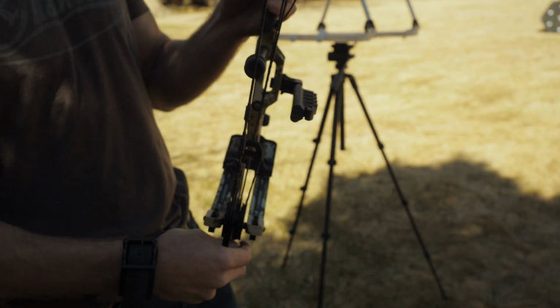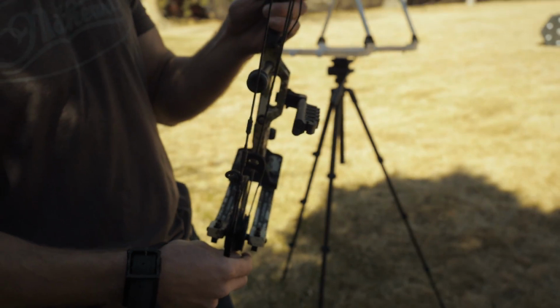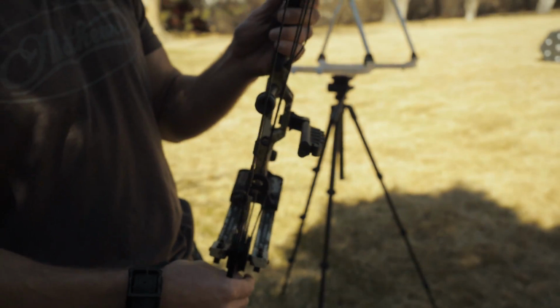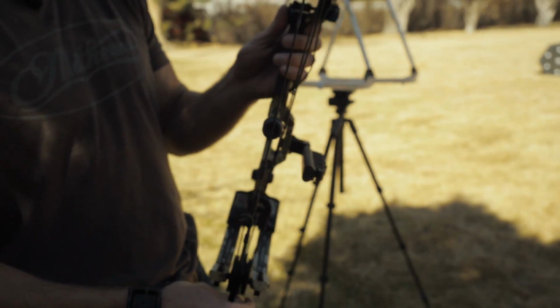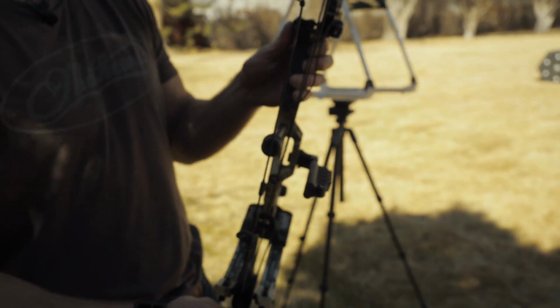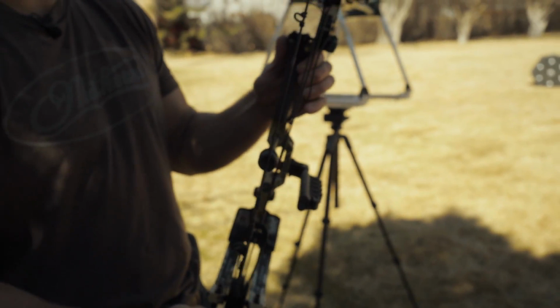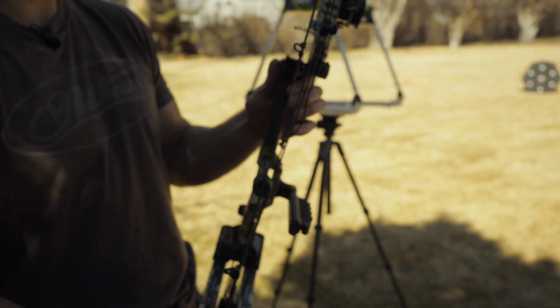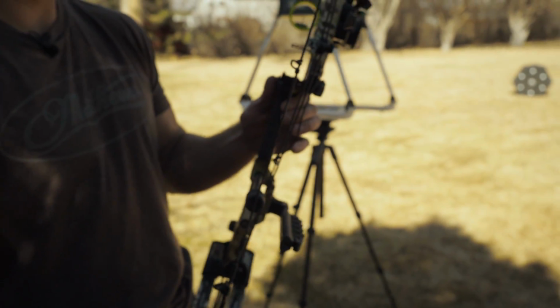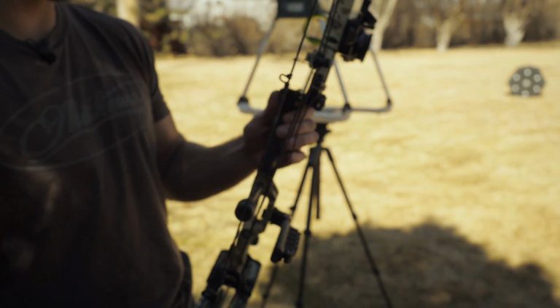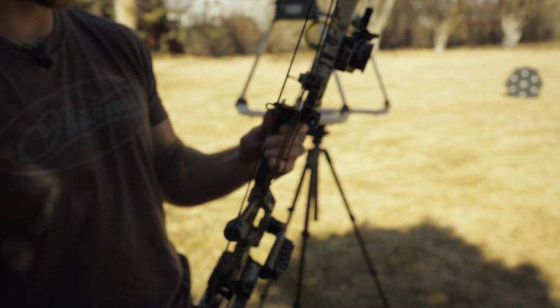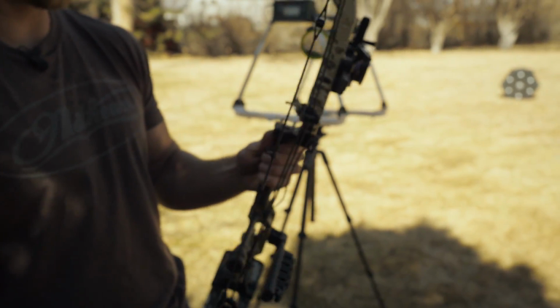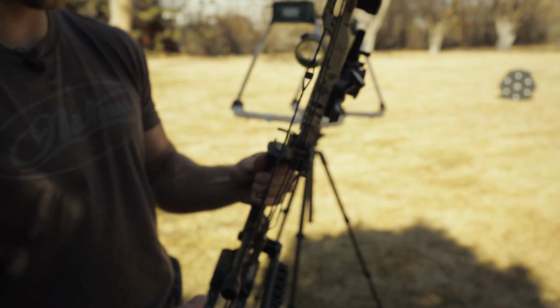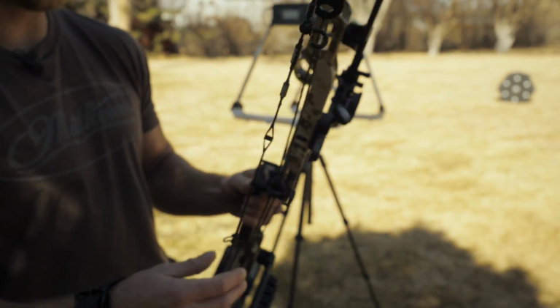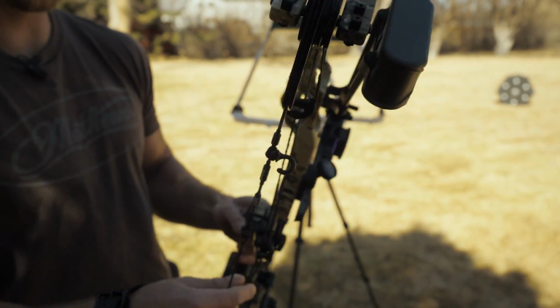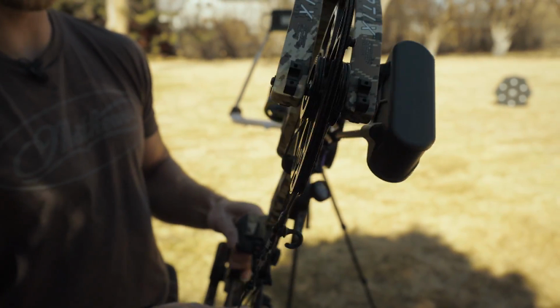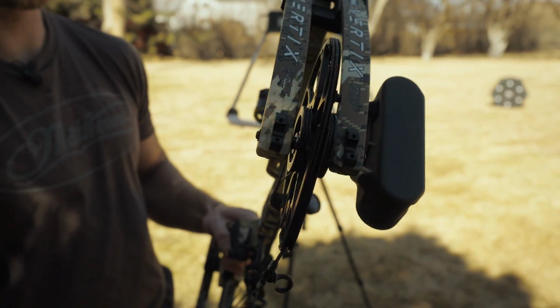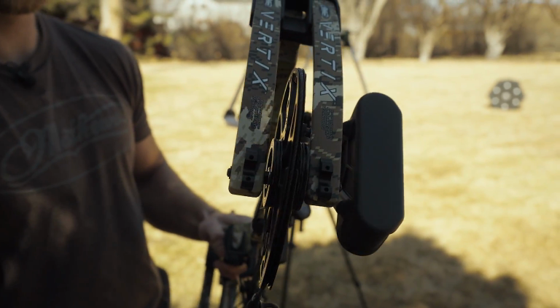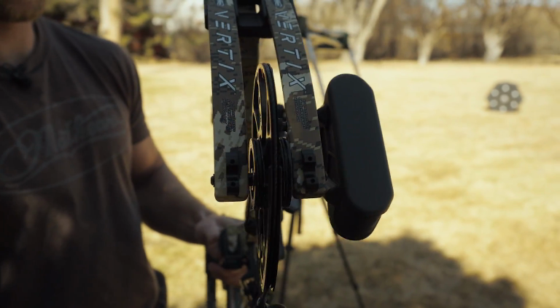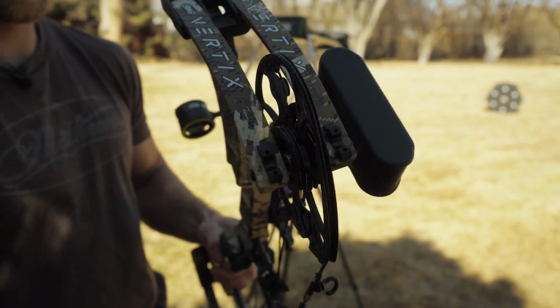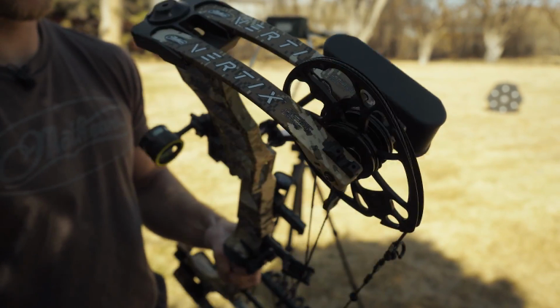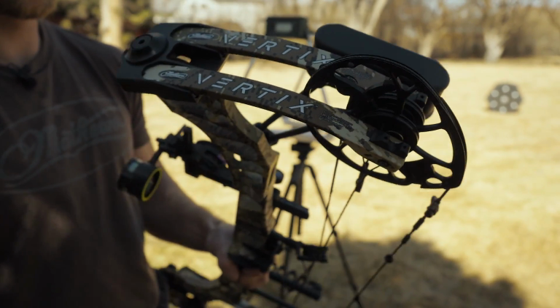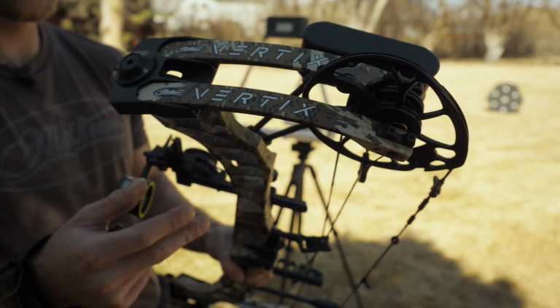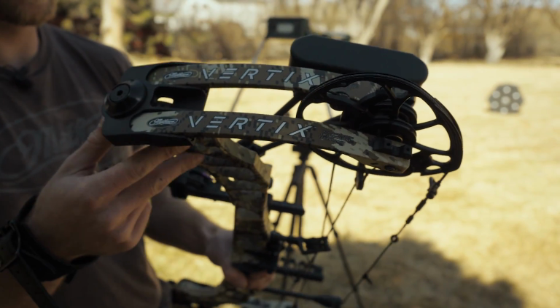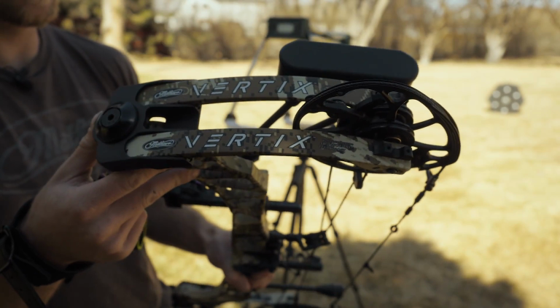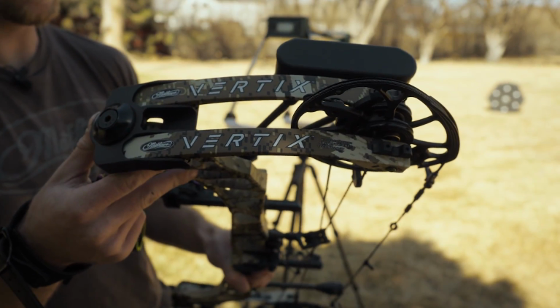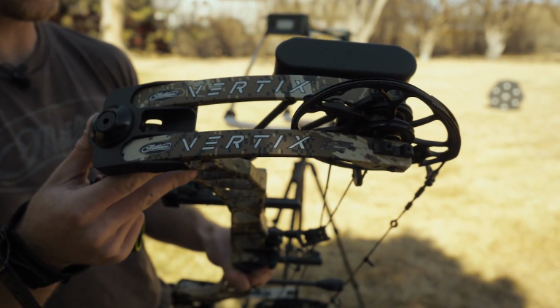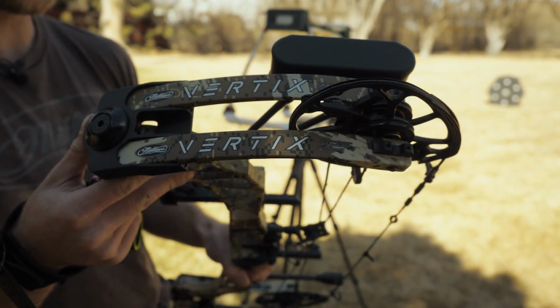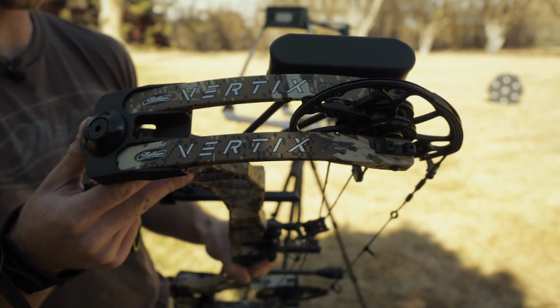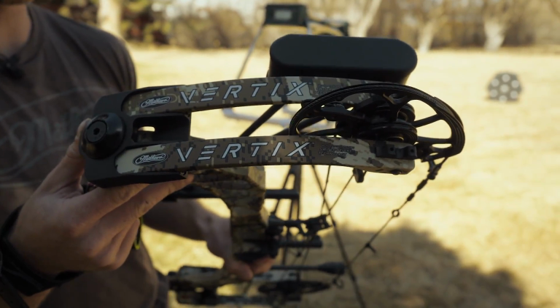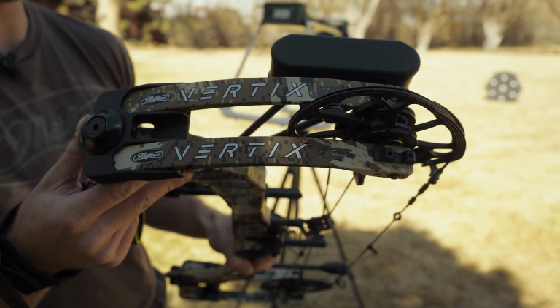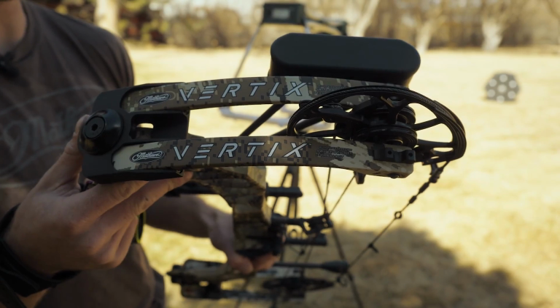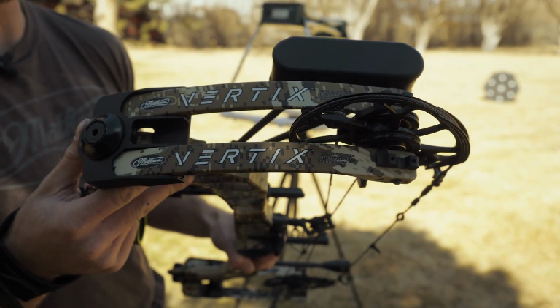Hi guys, Dan Pekar here with Eastman's Bowhunting Journal. Today we're going to take a look at the Matthews Vertex.